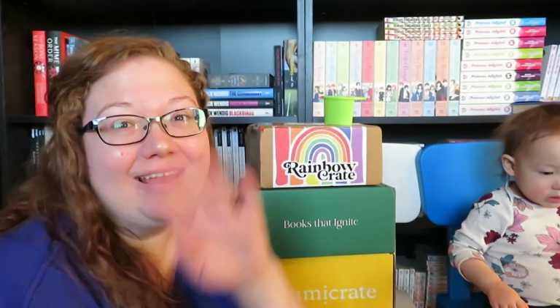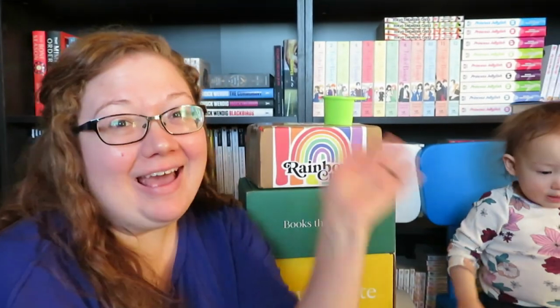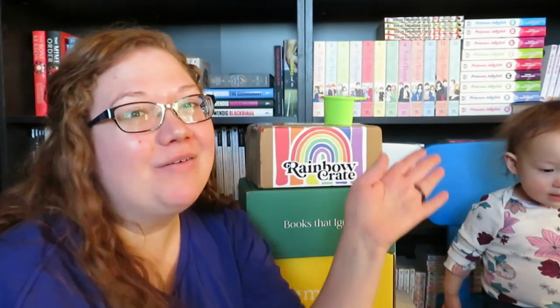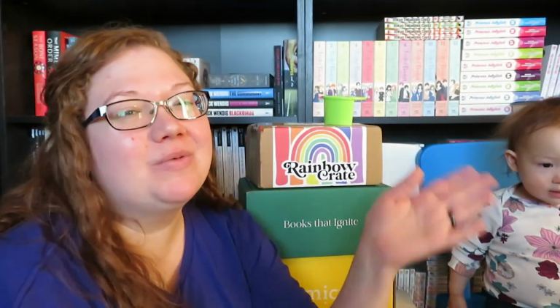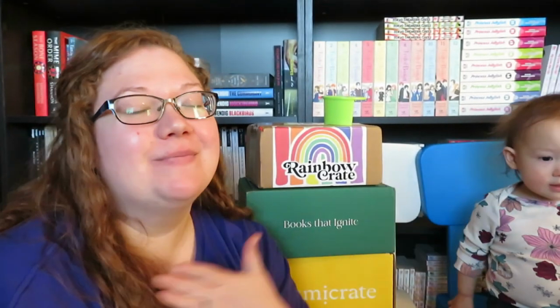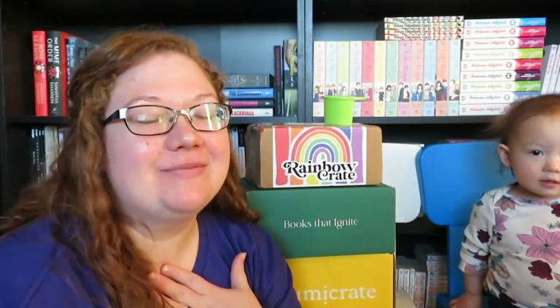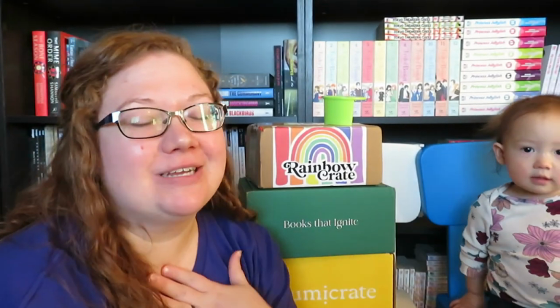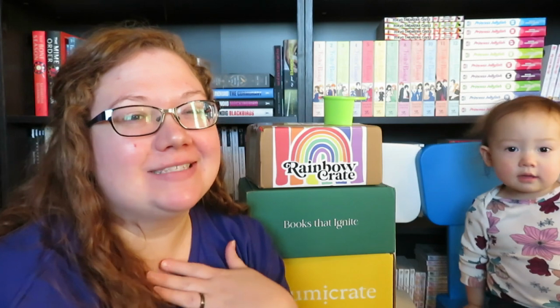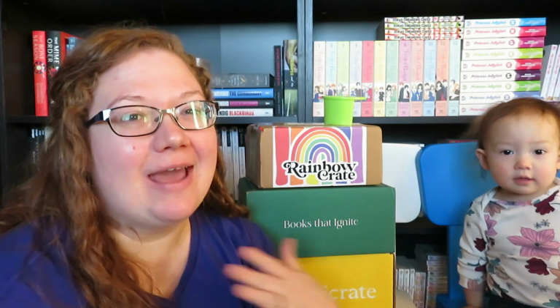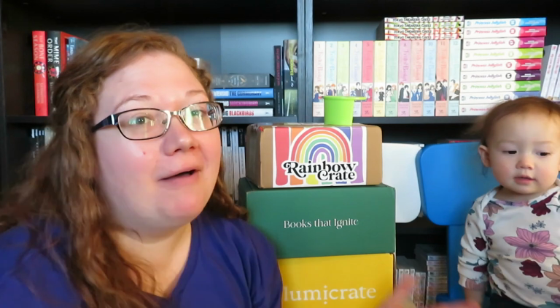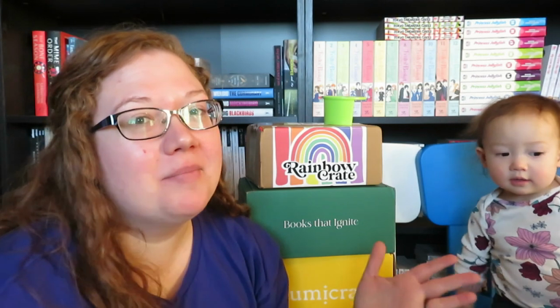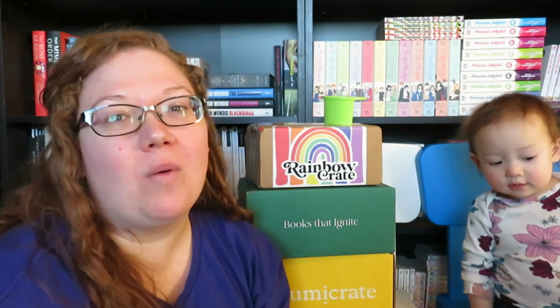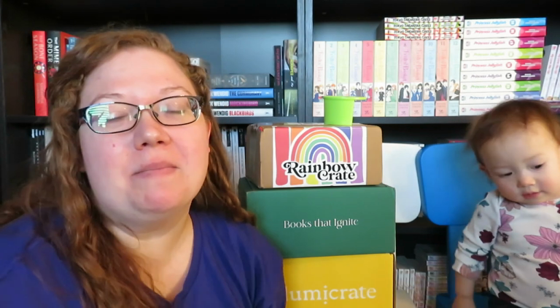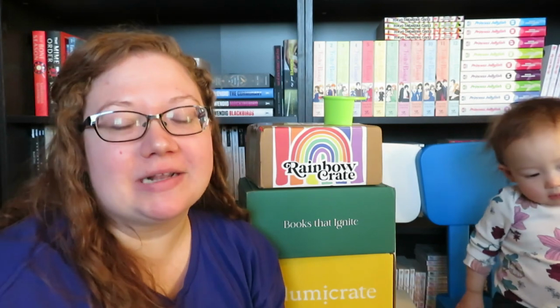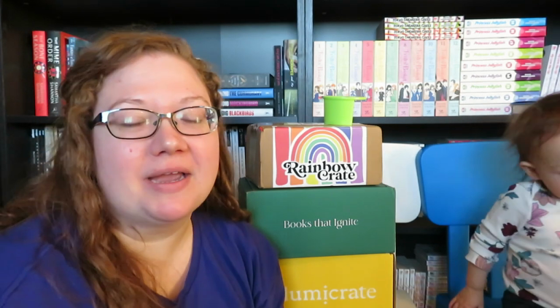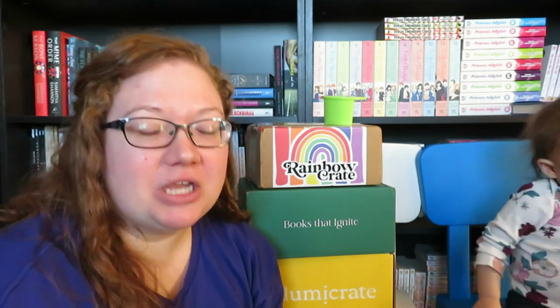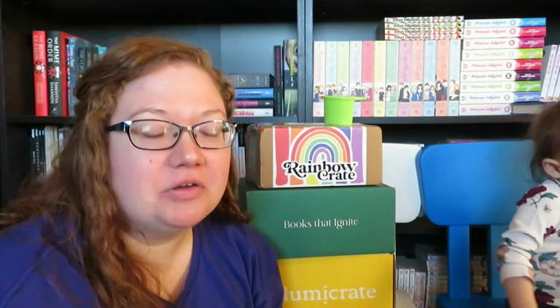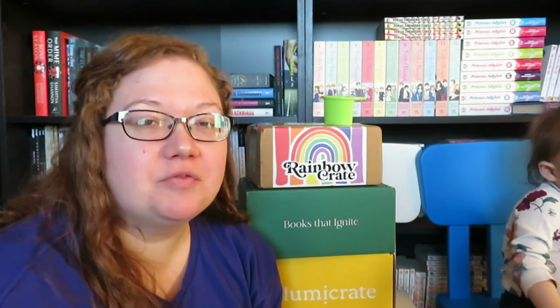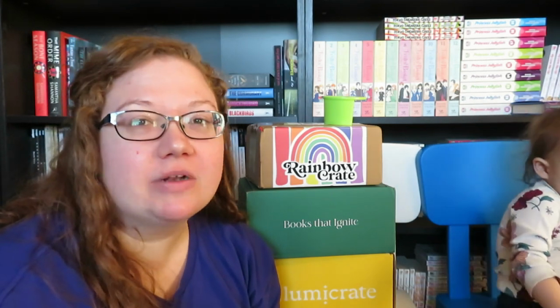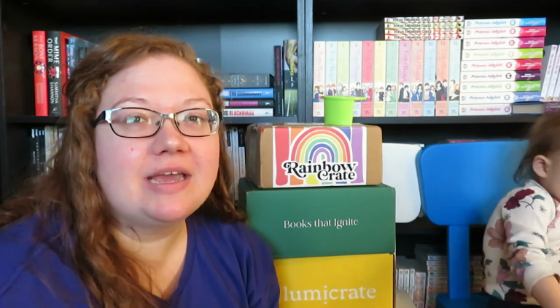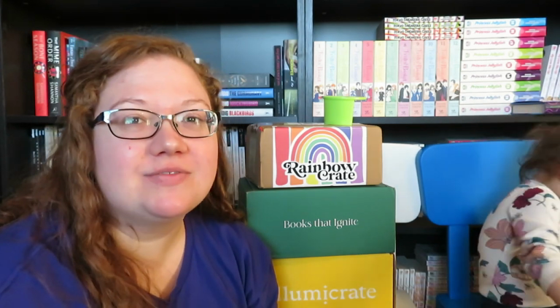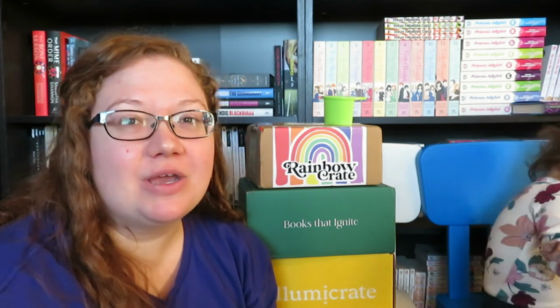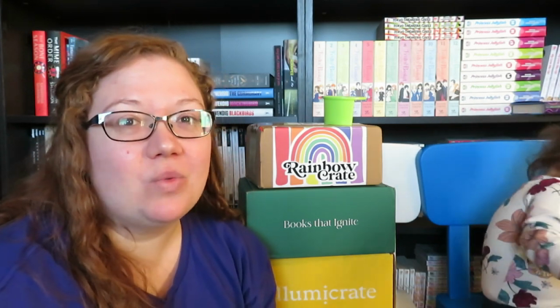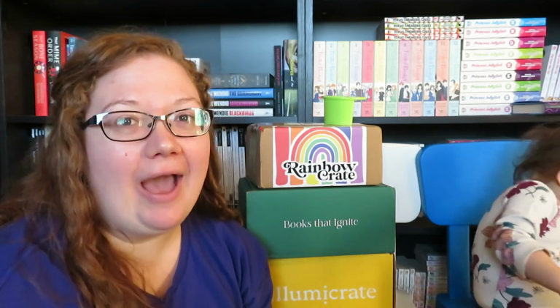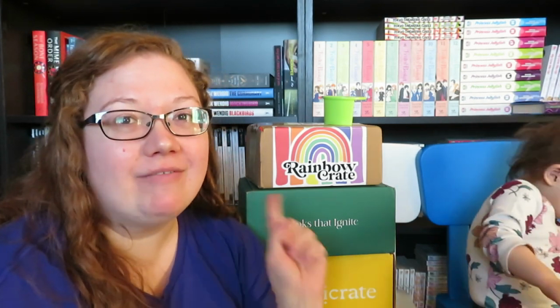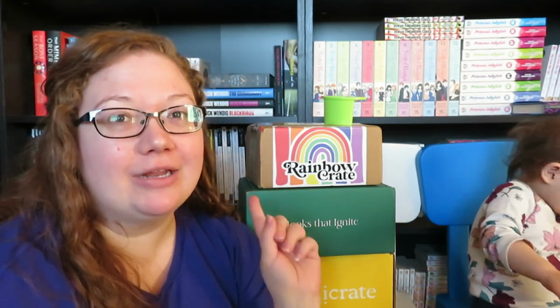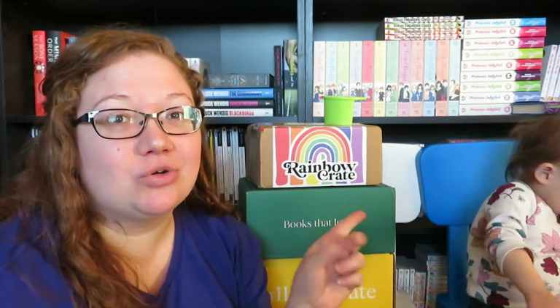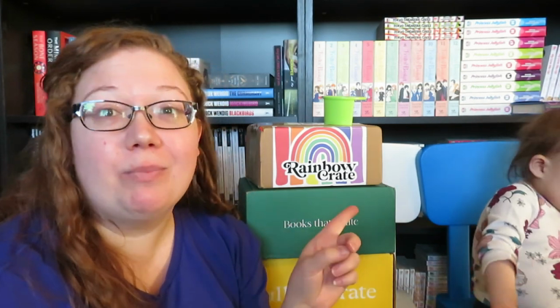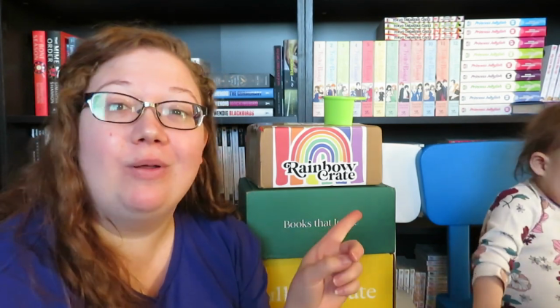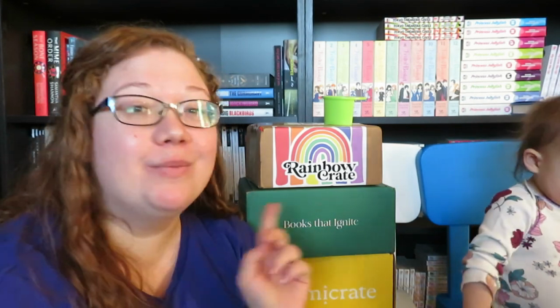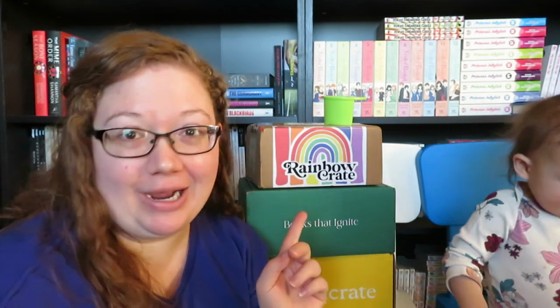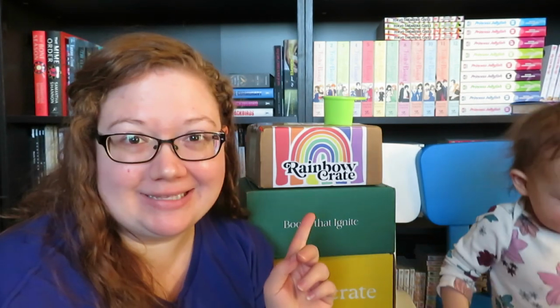Hello everyone, my name is Chelsea, and welcome or welcome back to my channel. For today's video, we have a triple unboxing.